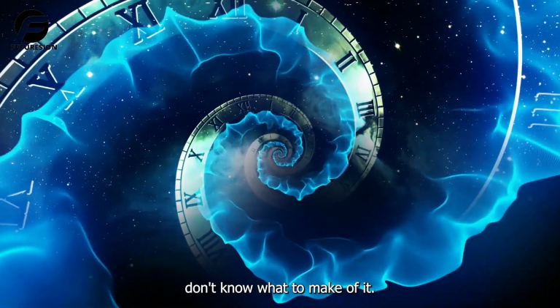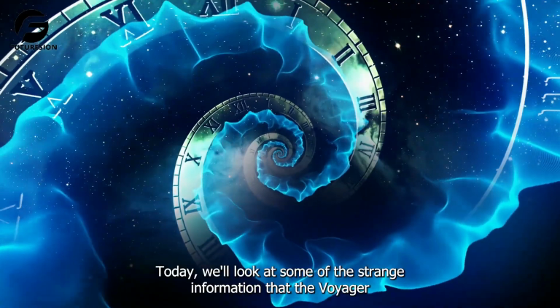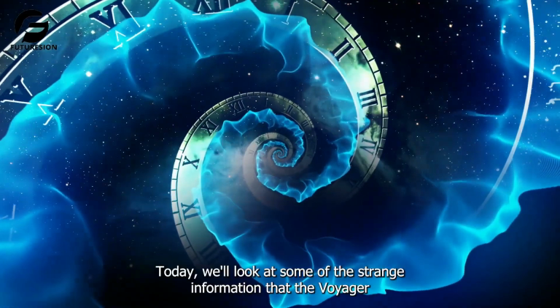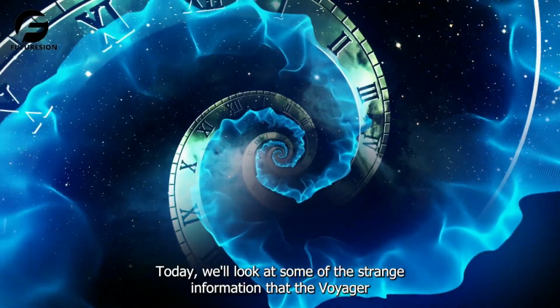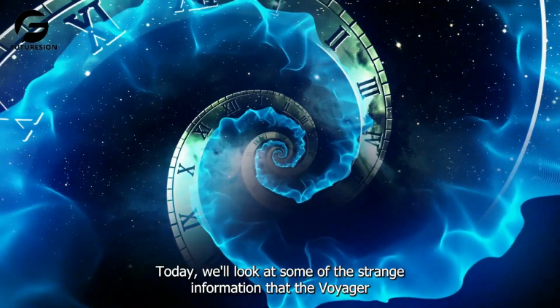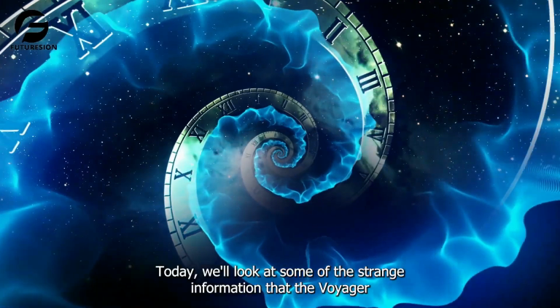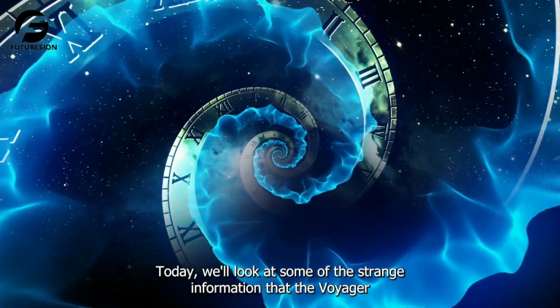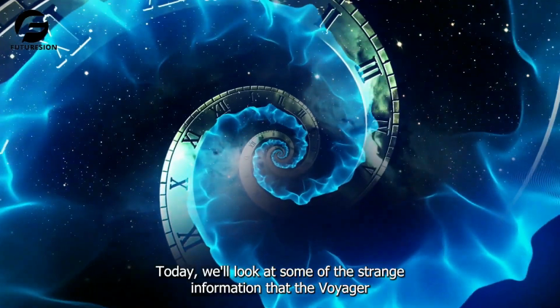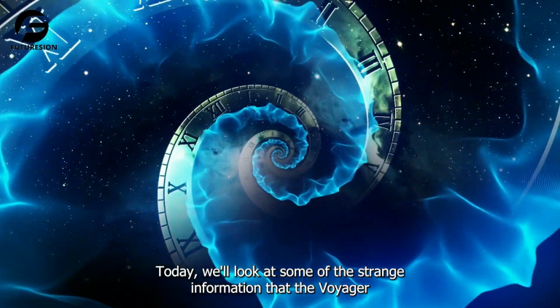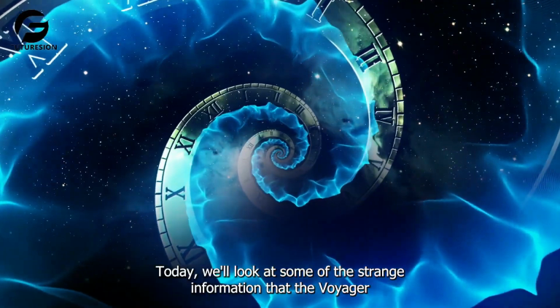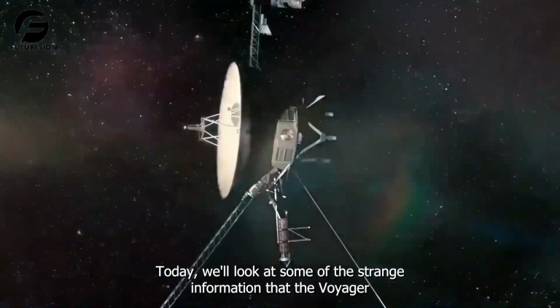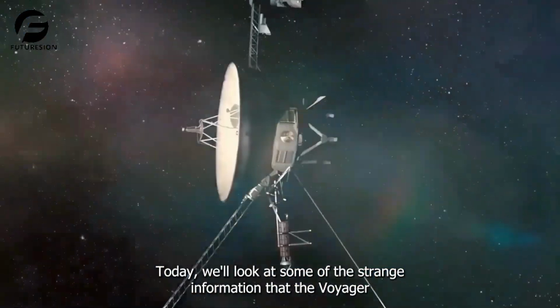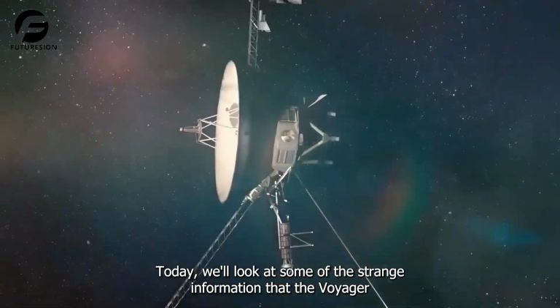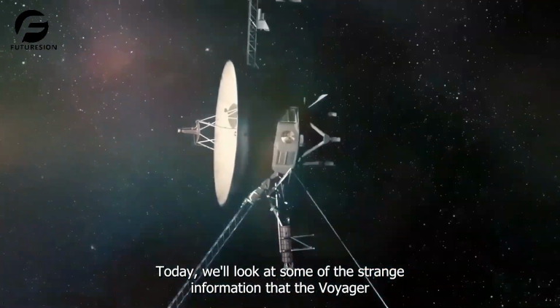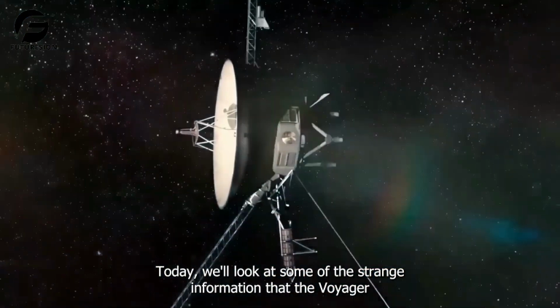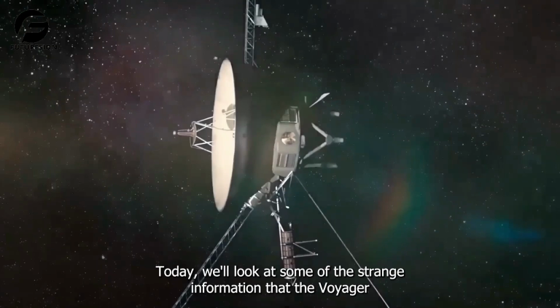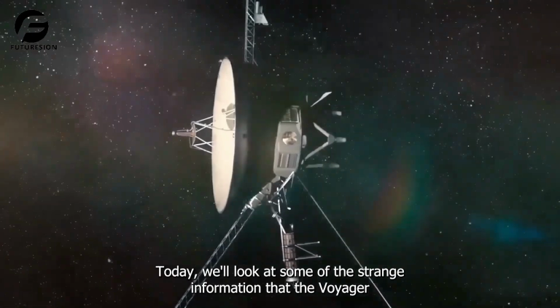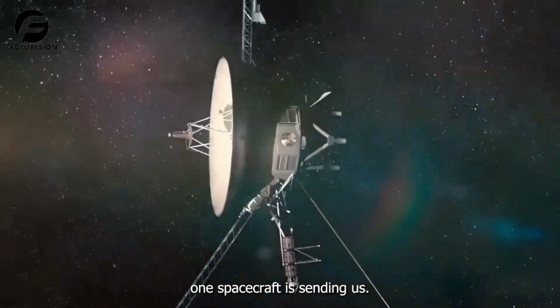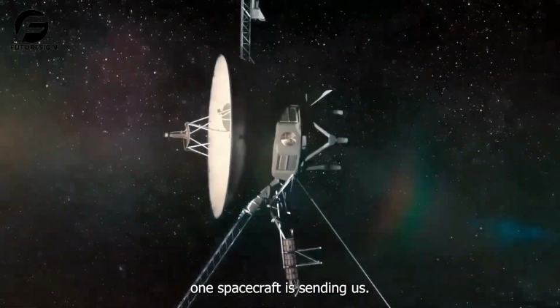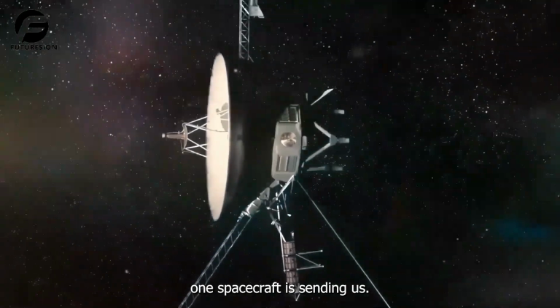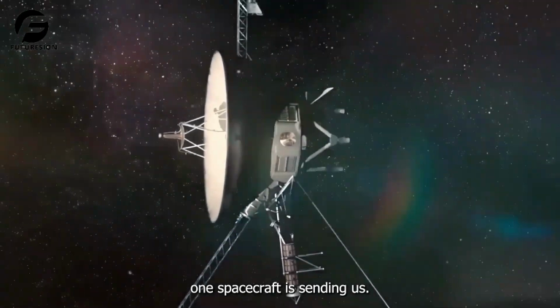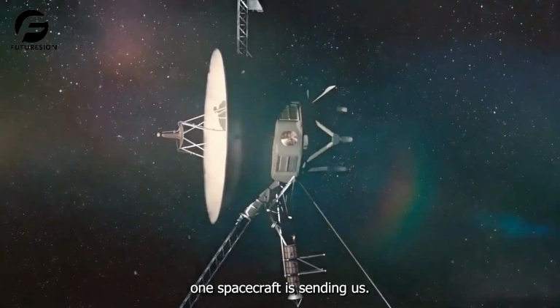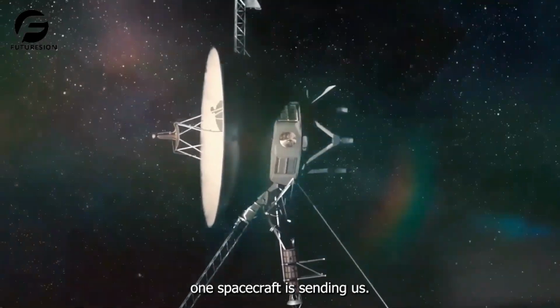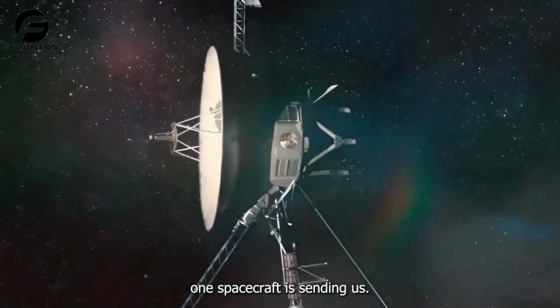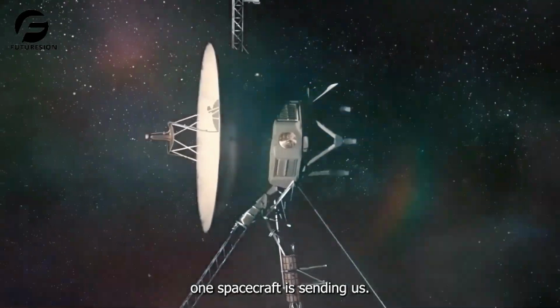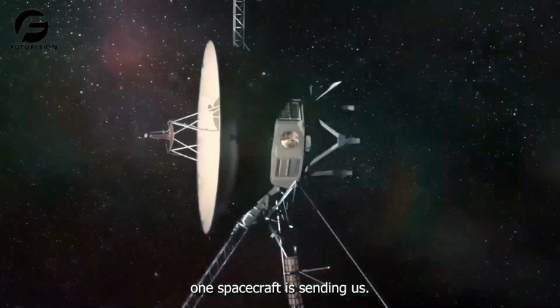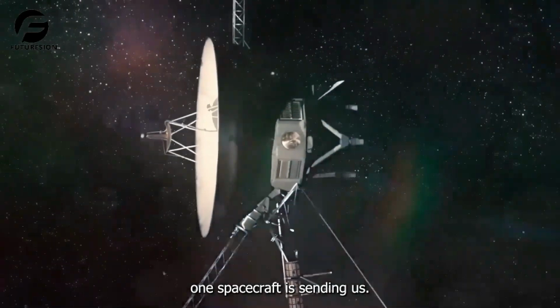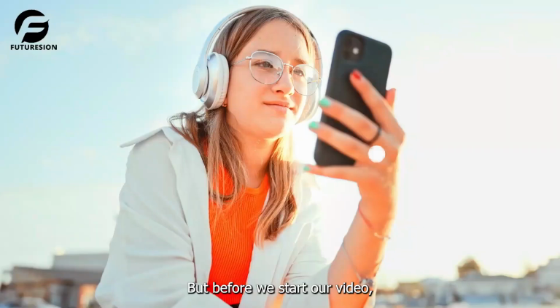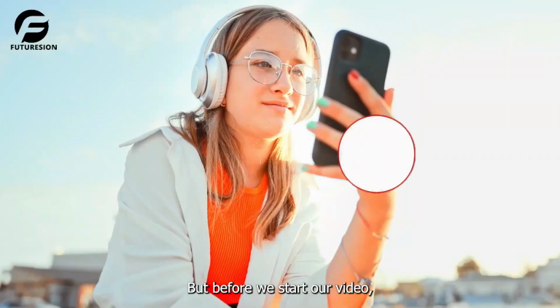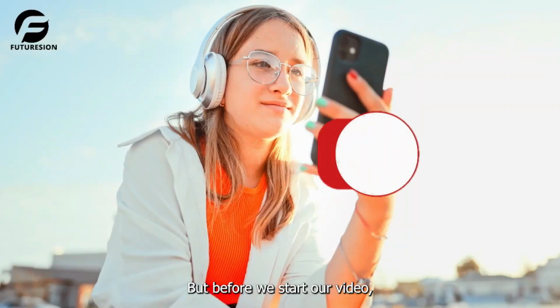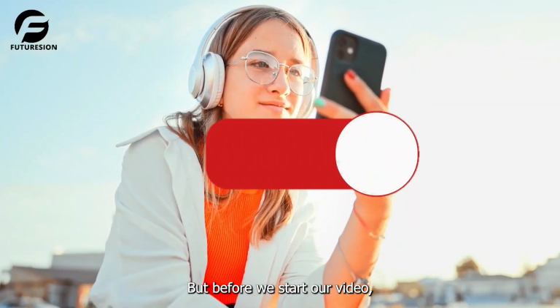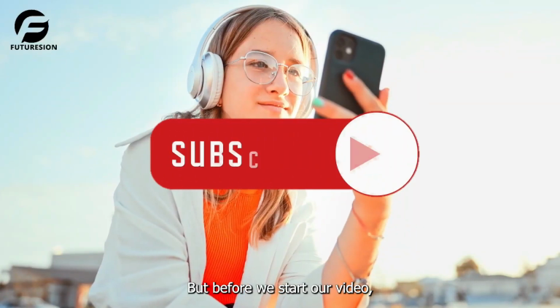Today, we'll look at some of the strange information that the Voyager 1 spacecraft is sending us.